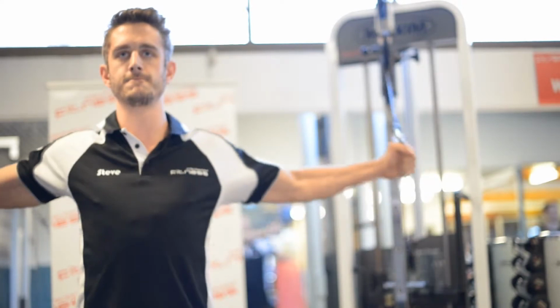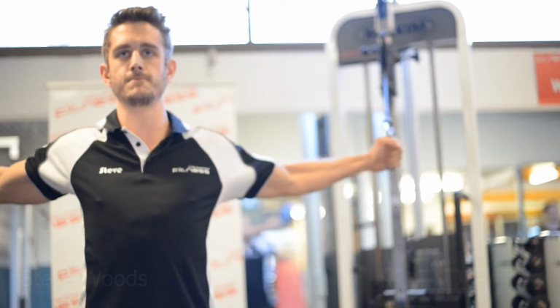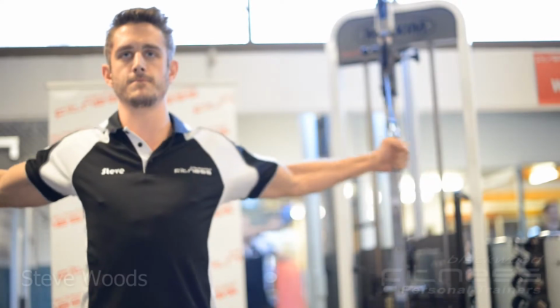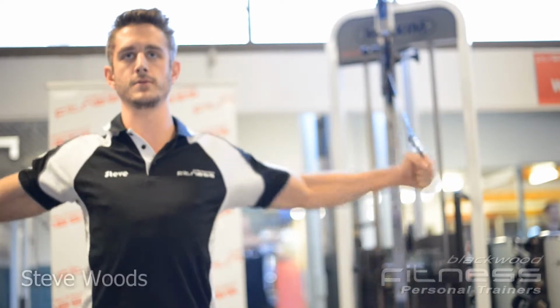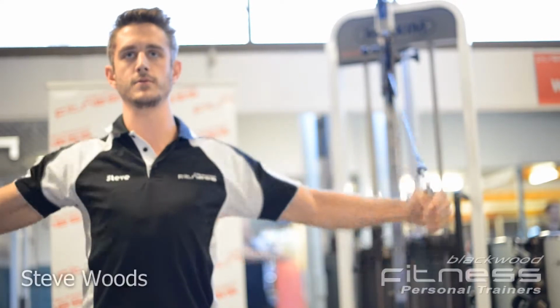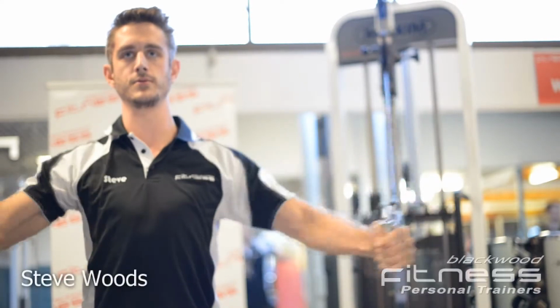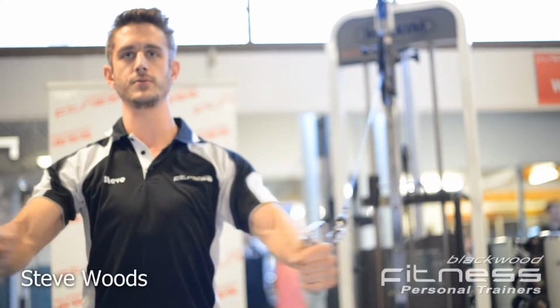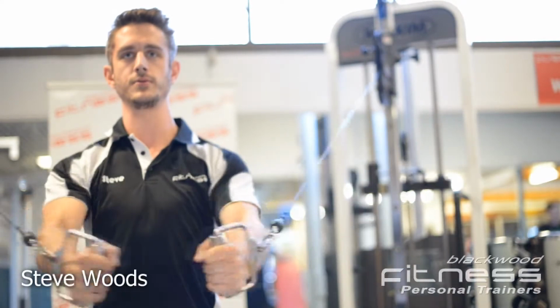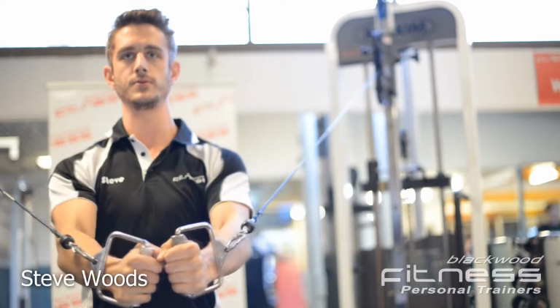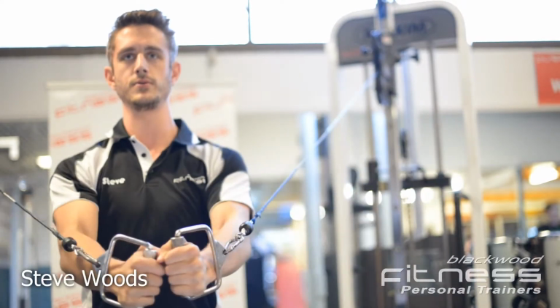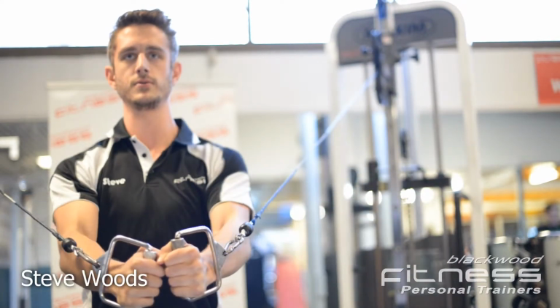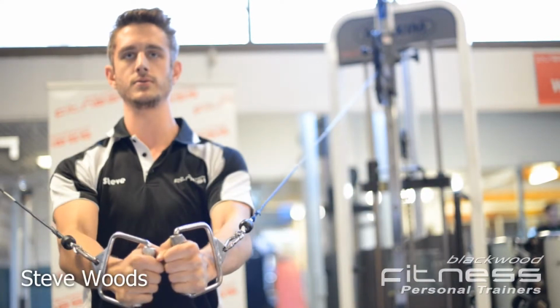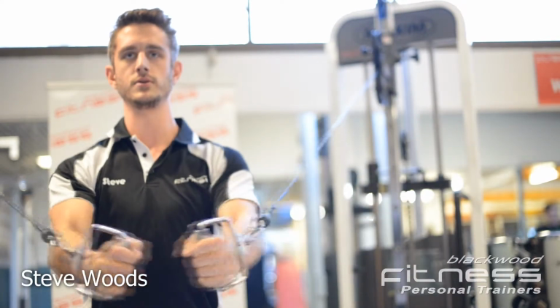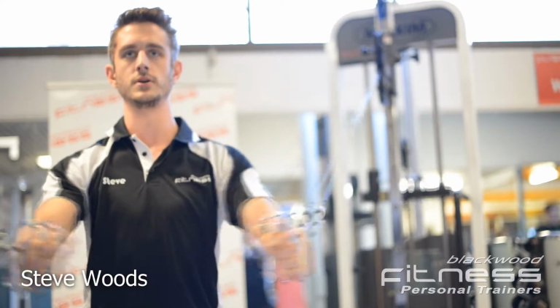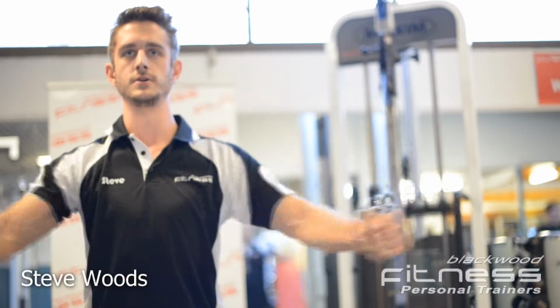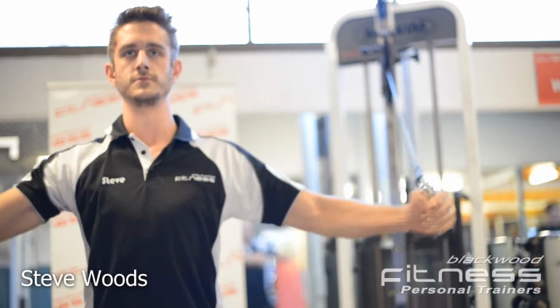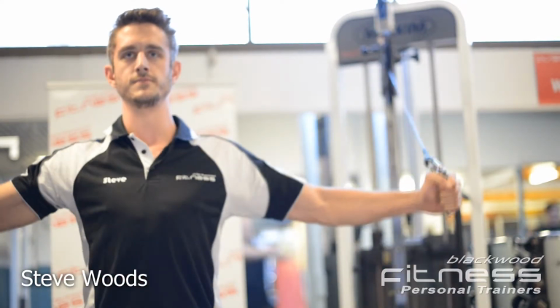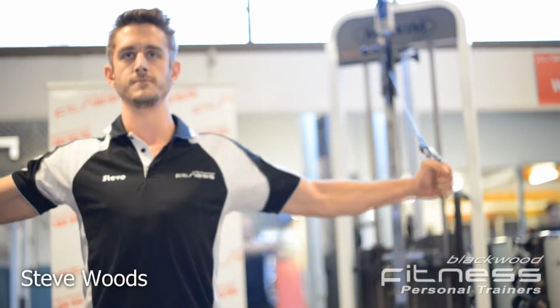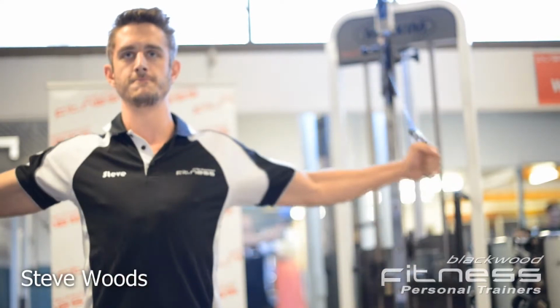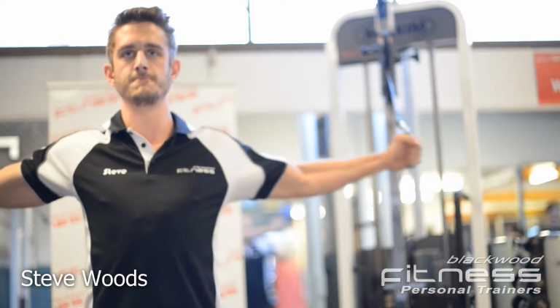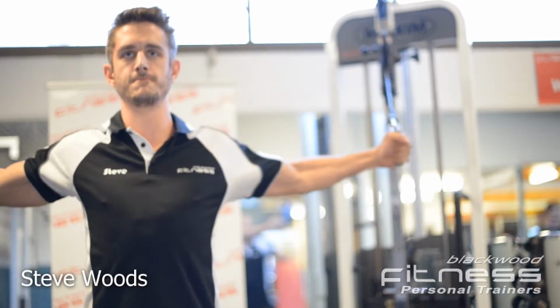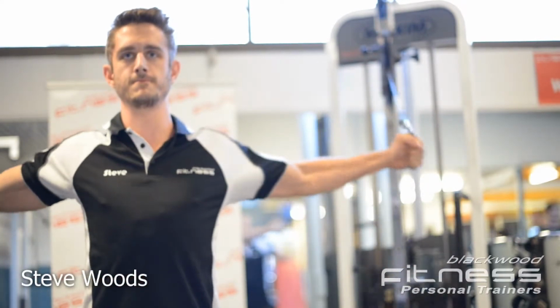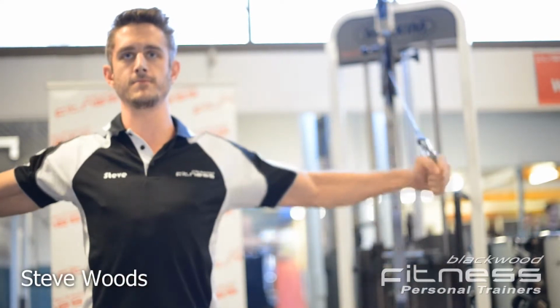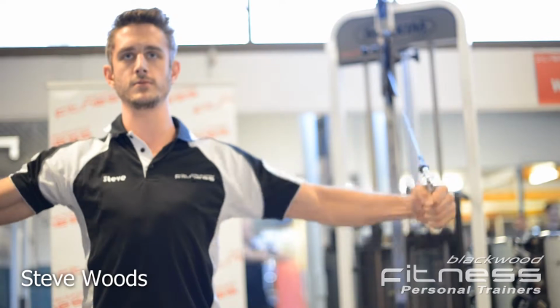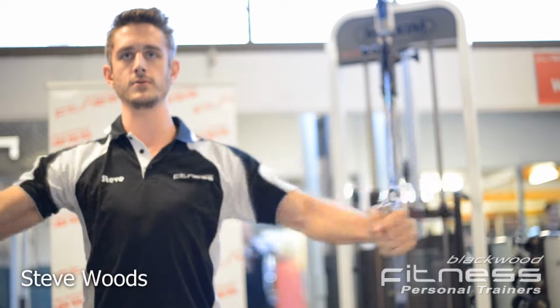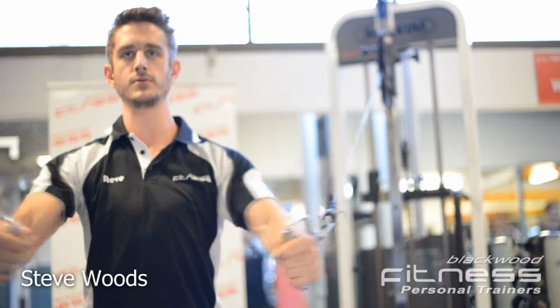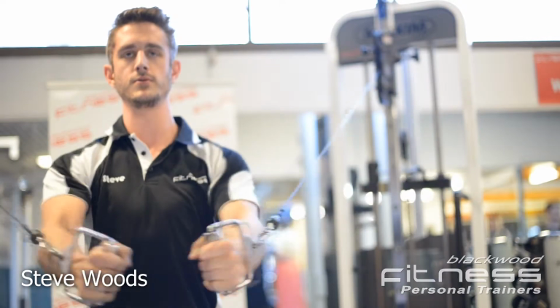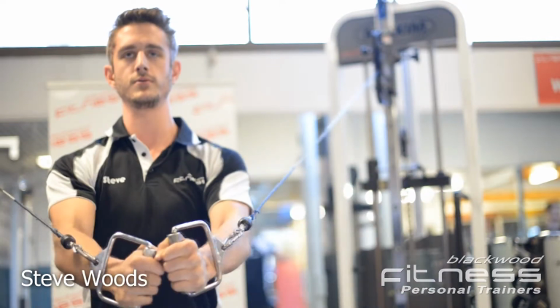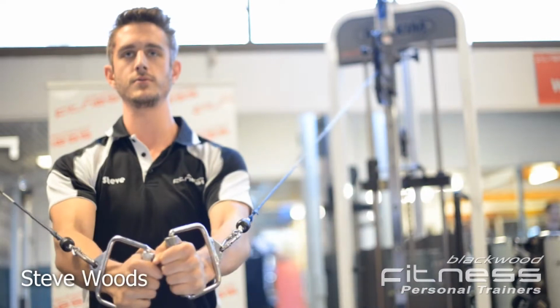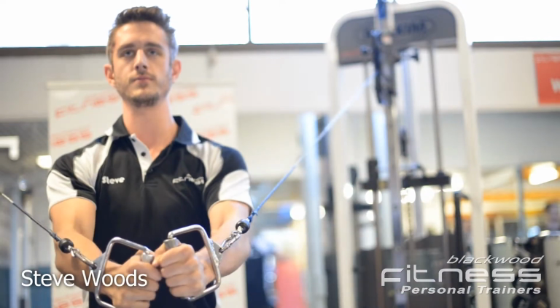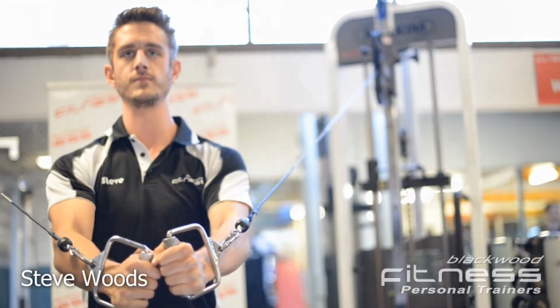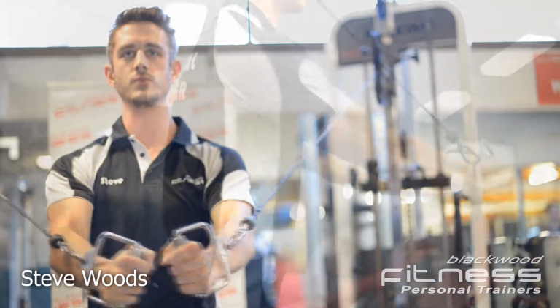Hi, I'm Steve, one of the personal trainers at Blackwood Fitness, and today I'm going to demonstrate the correct technique for the cable fly.